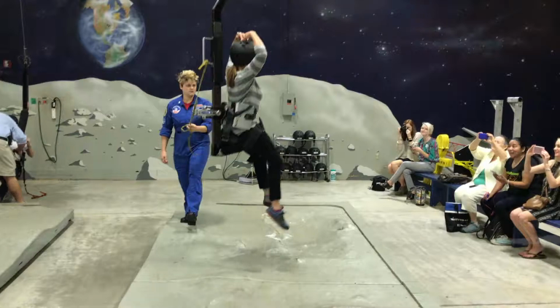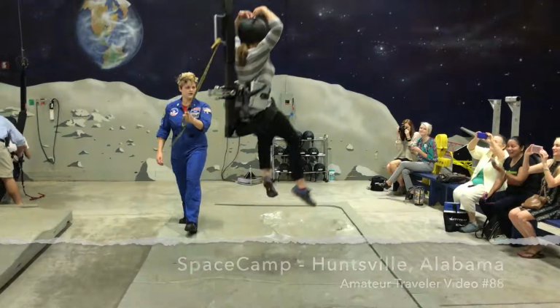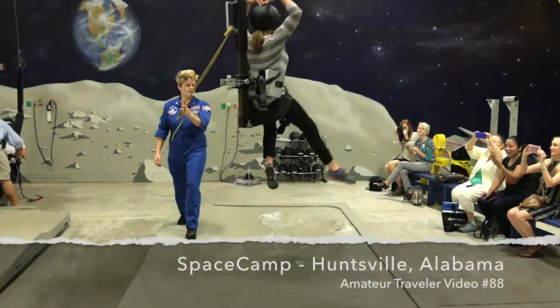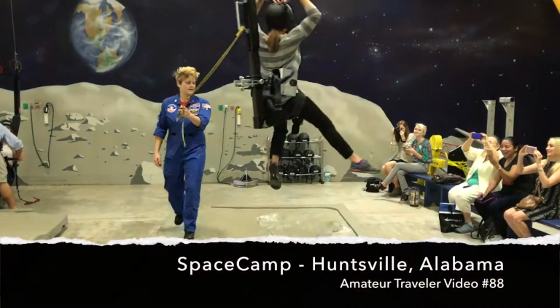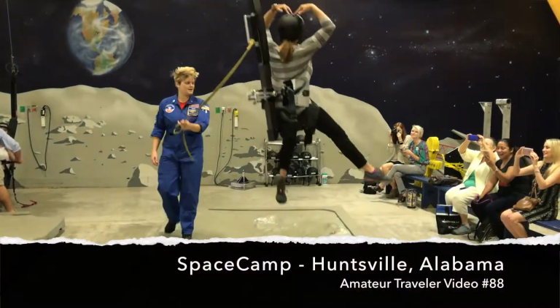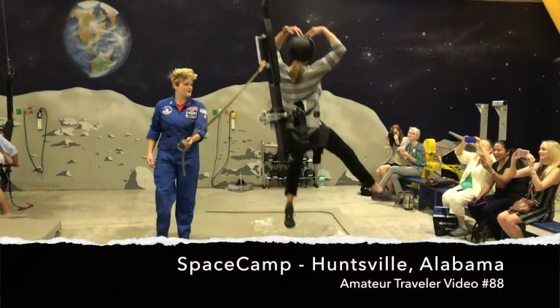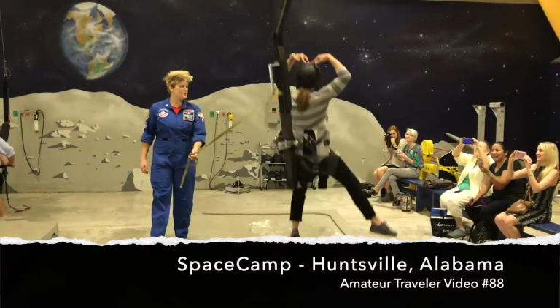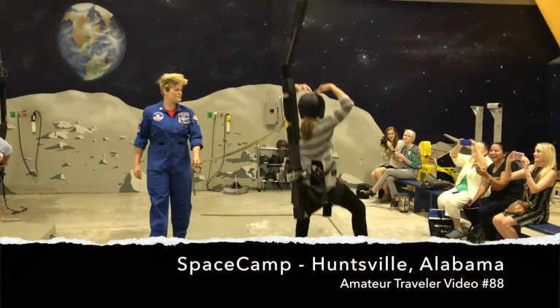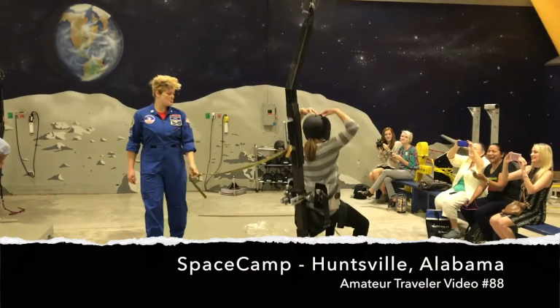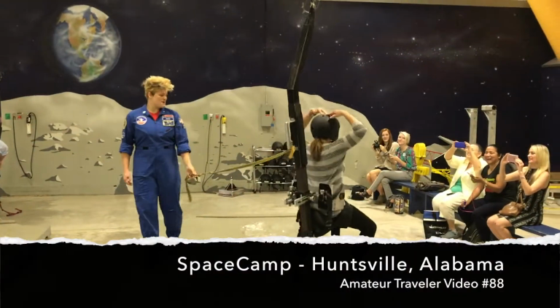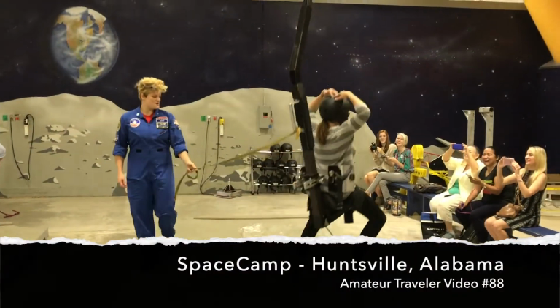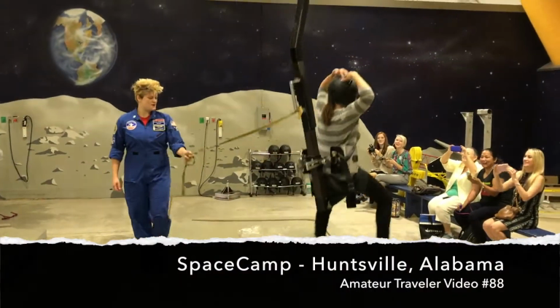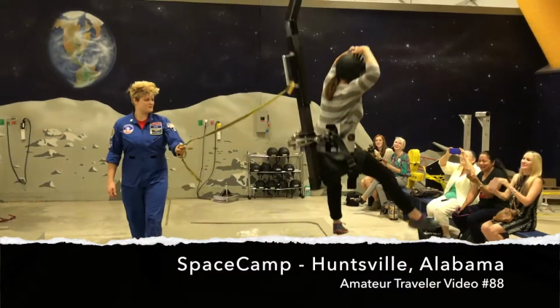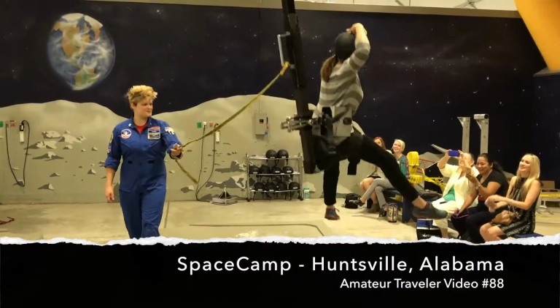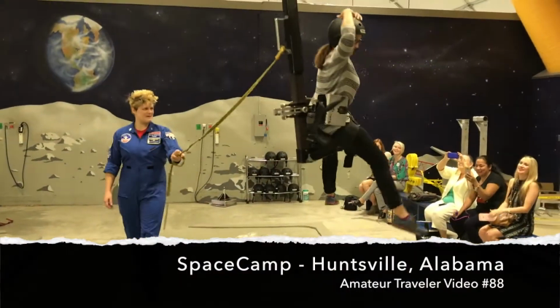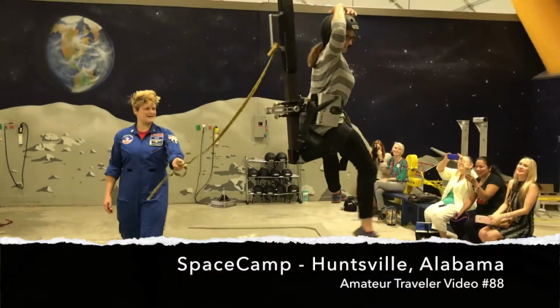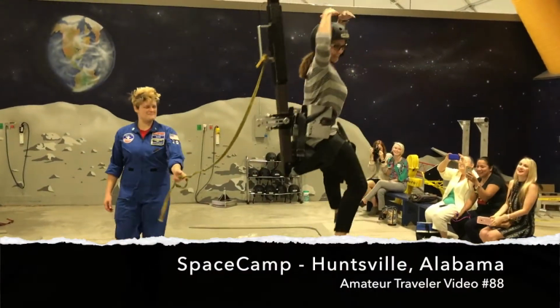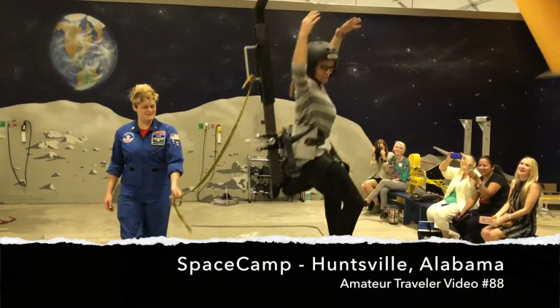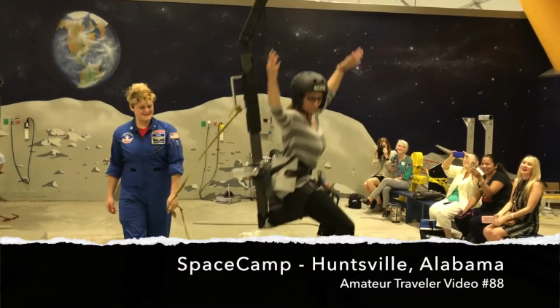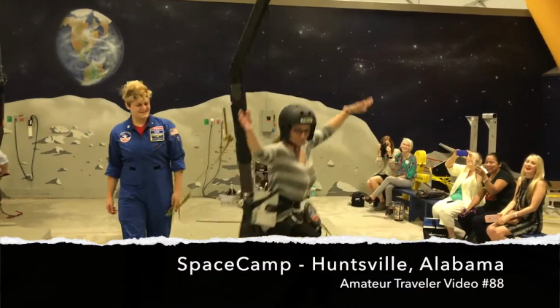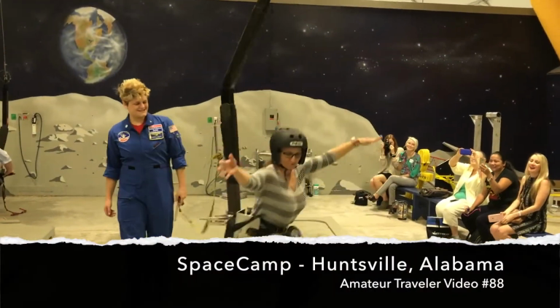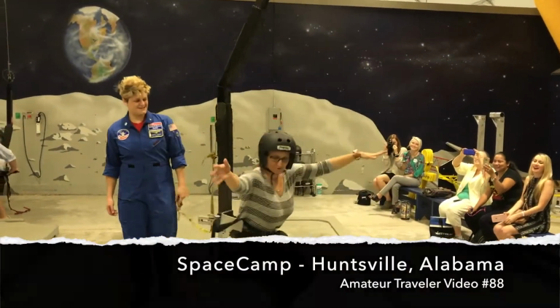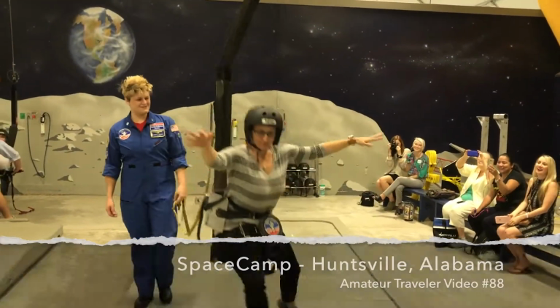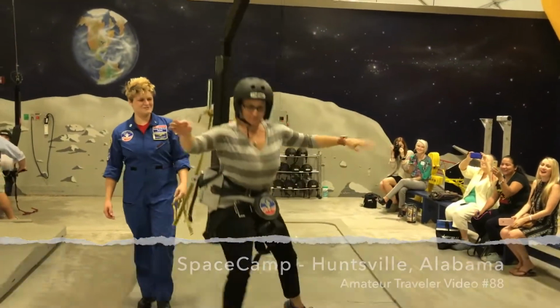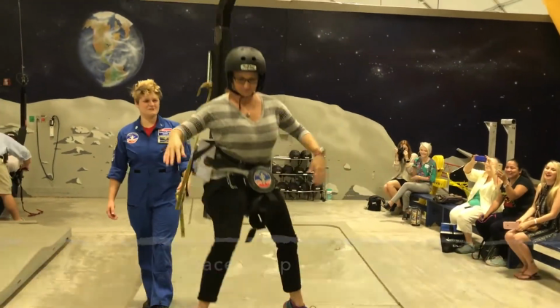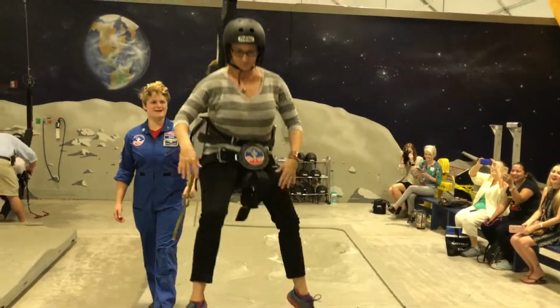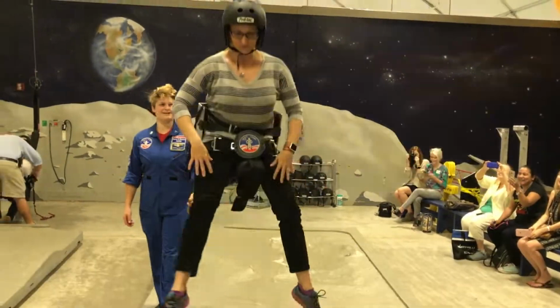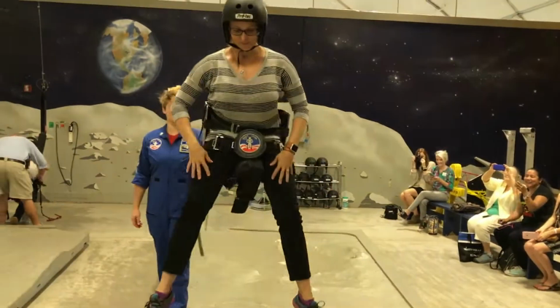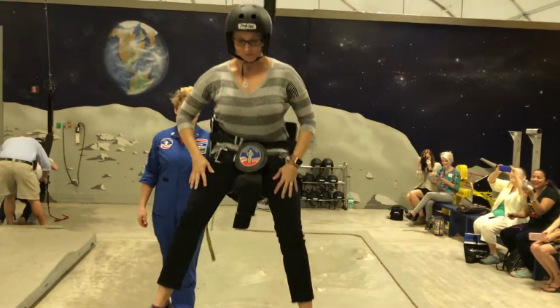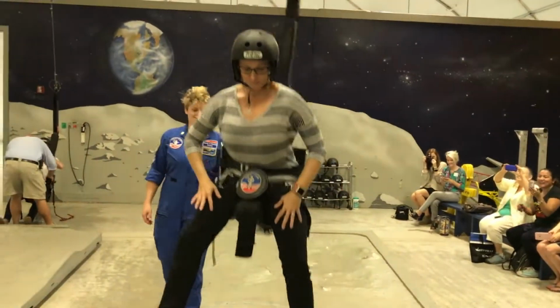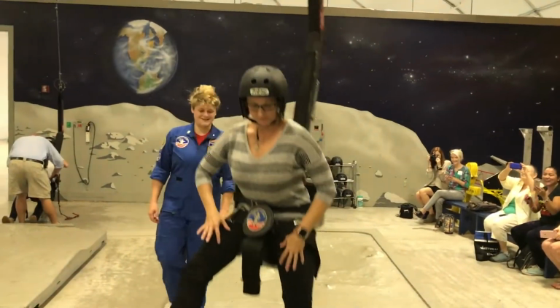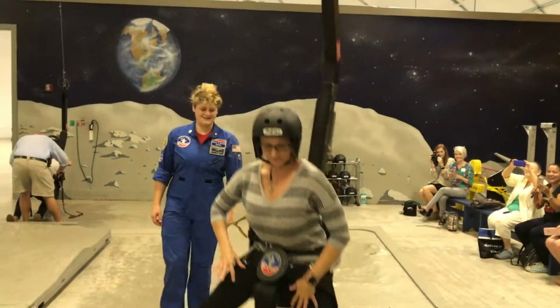This is Chris Christensen from Amateur Traveler. I just had a chance to visit Space Camp.